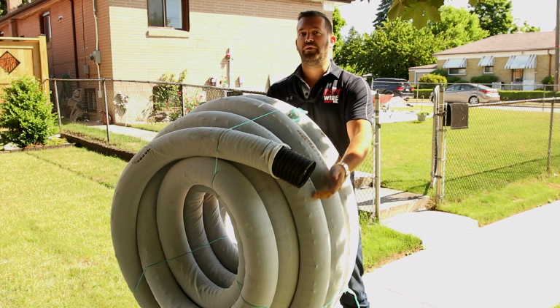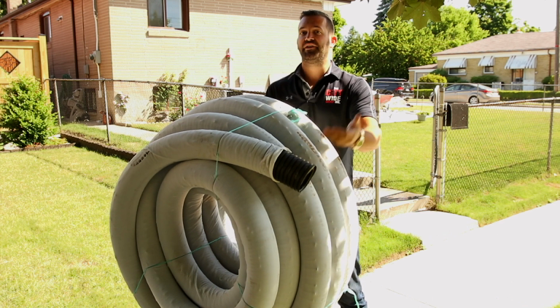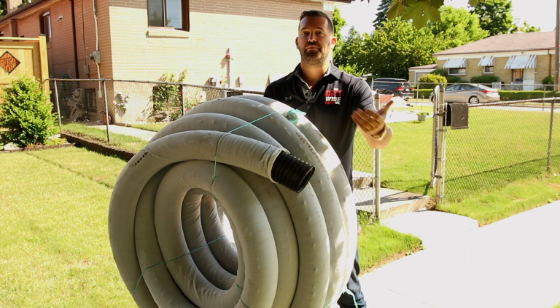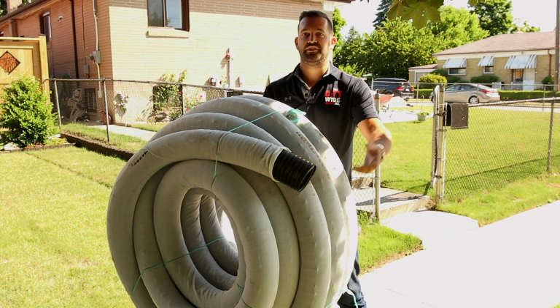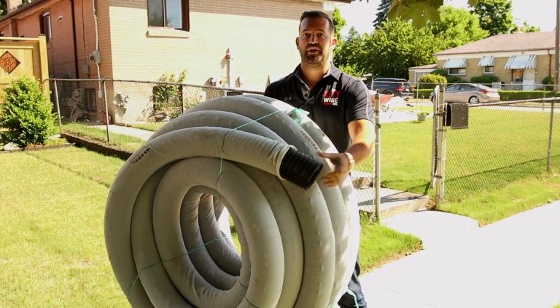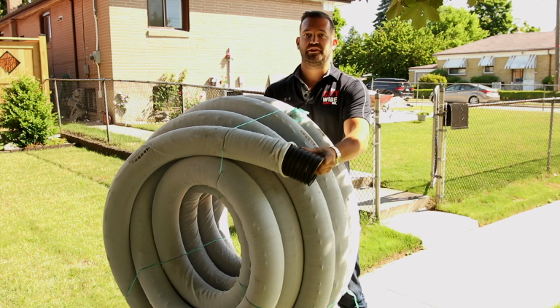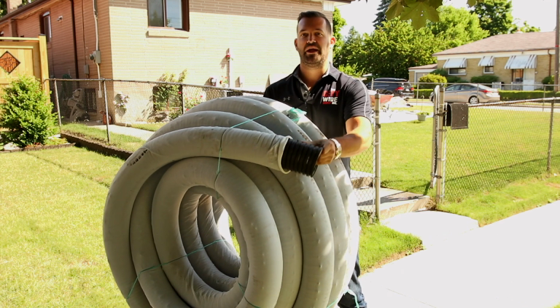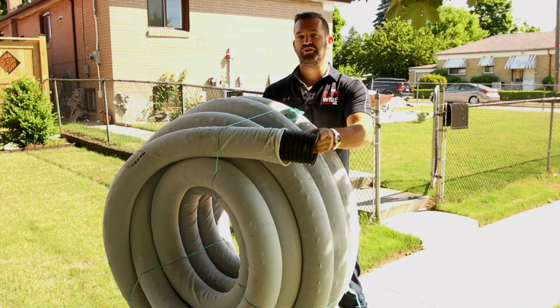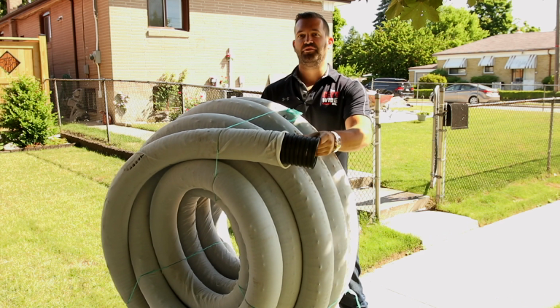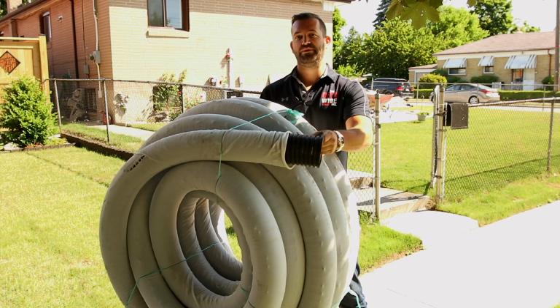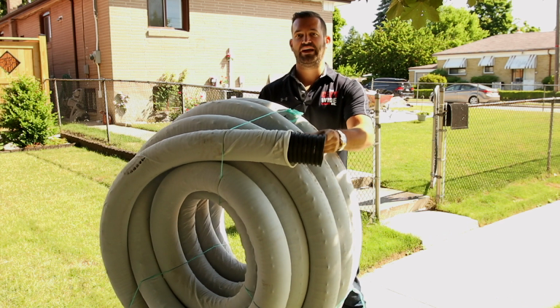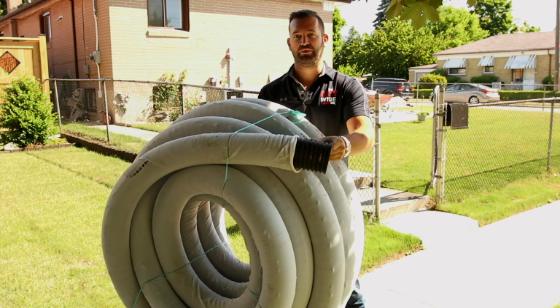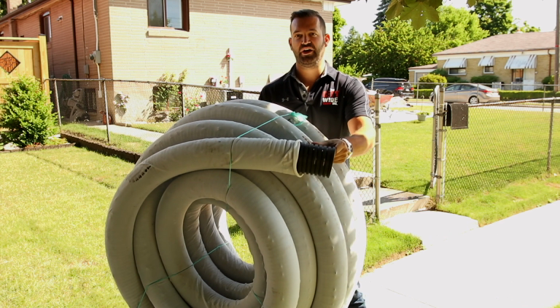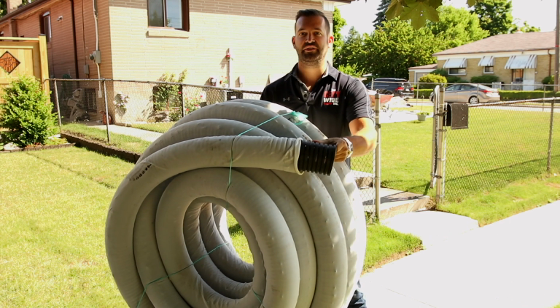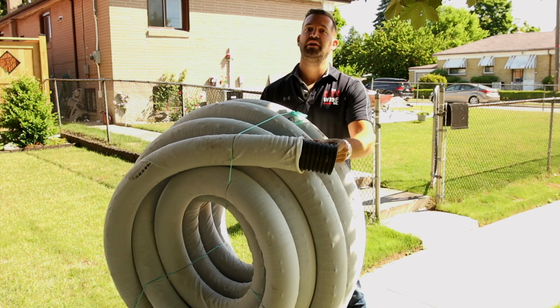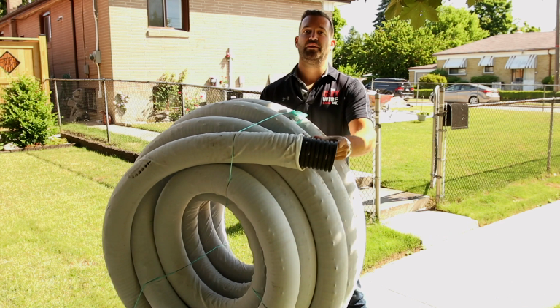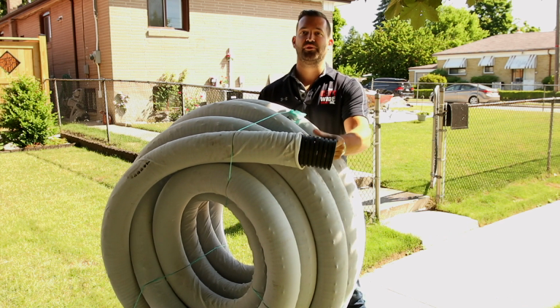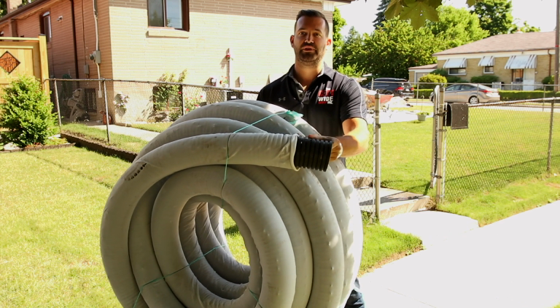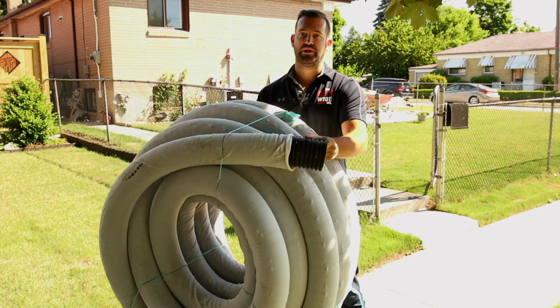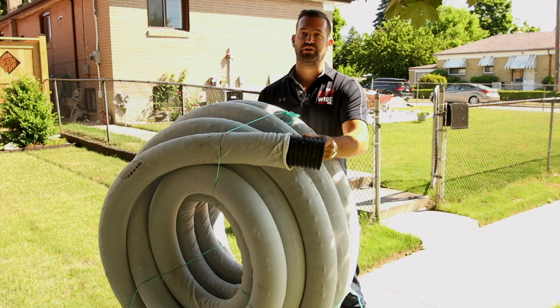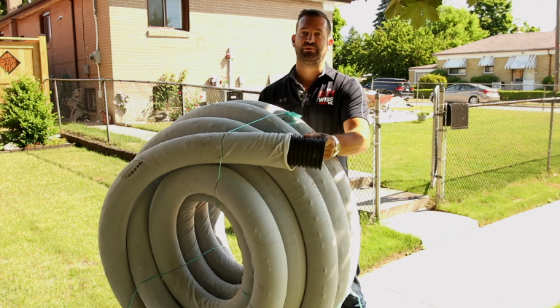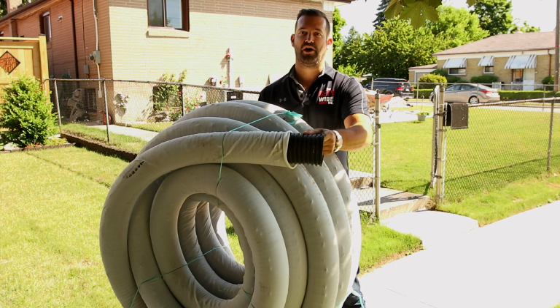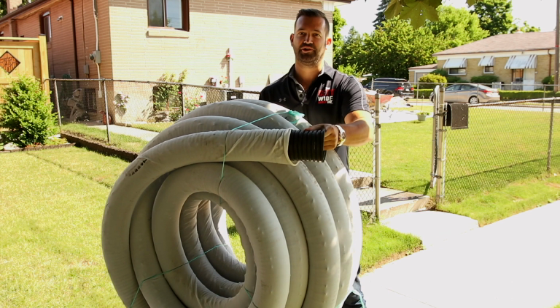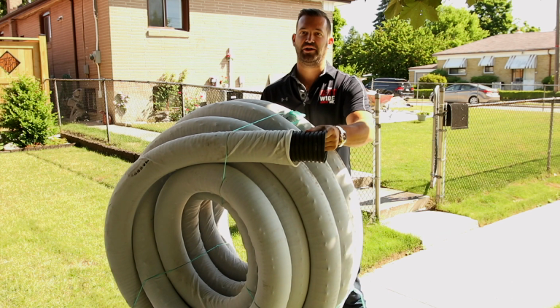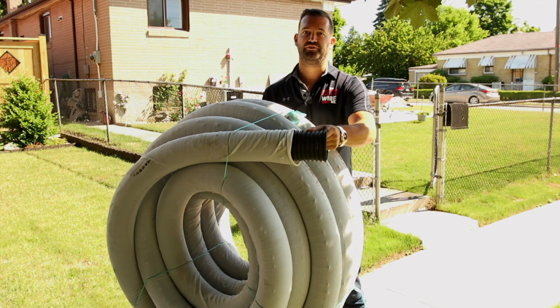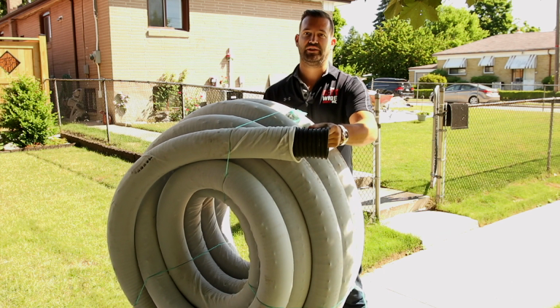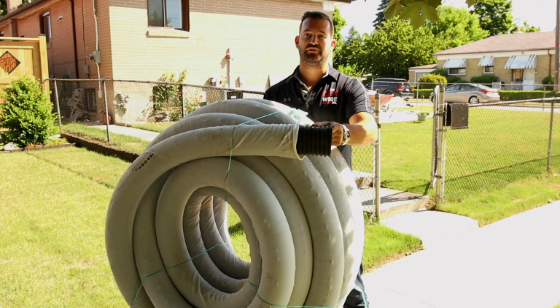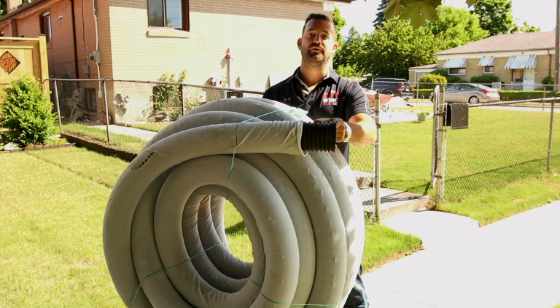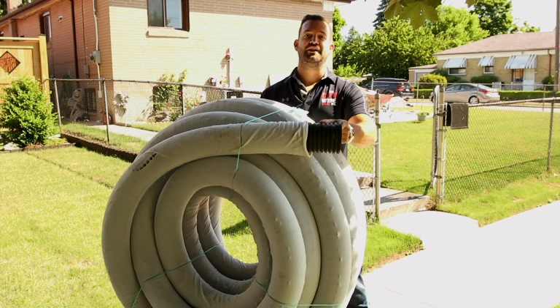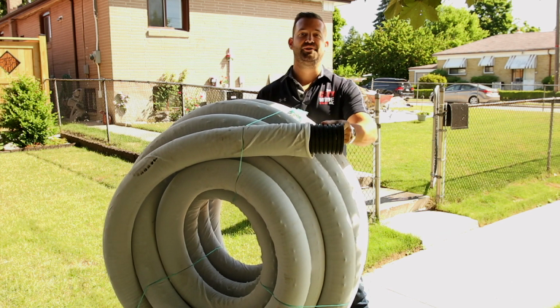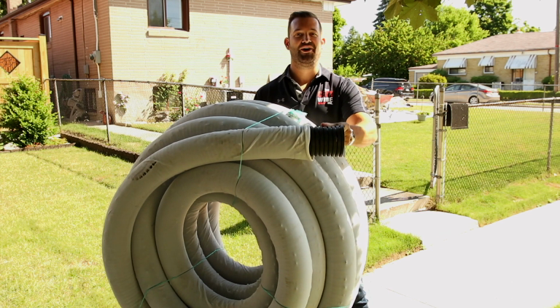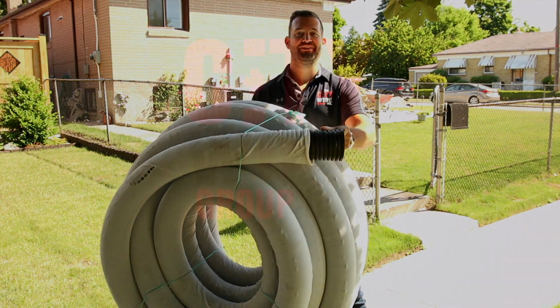When this happens, it basically renders the weeping tile redundant, therefore leaving a buildup of water around the footing level where you don't want it.